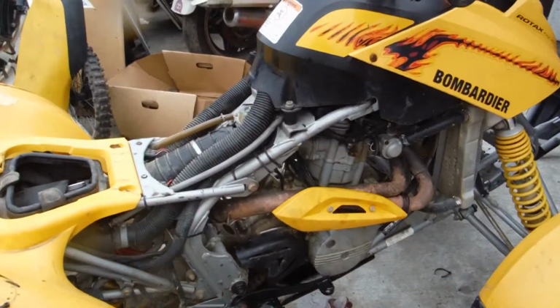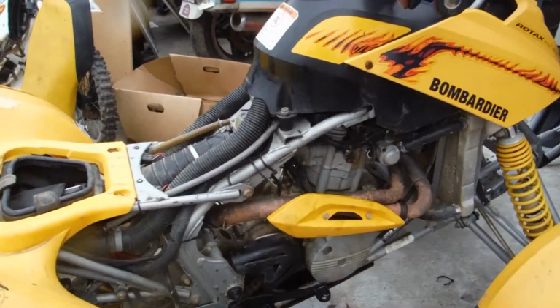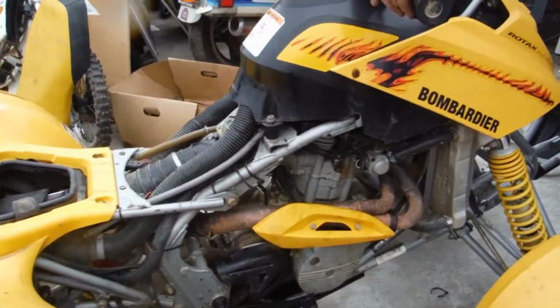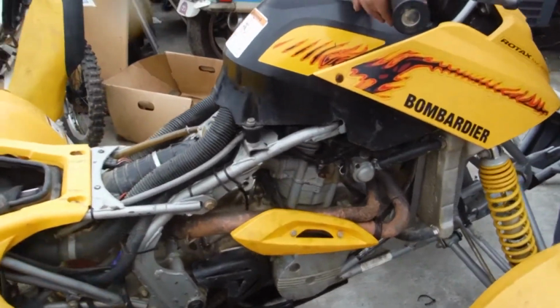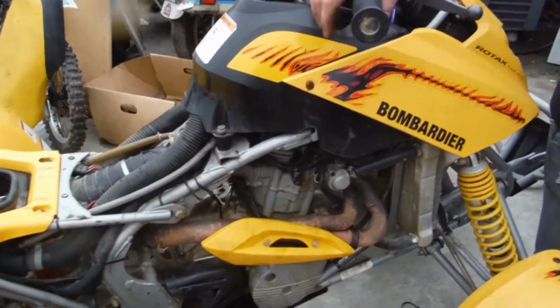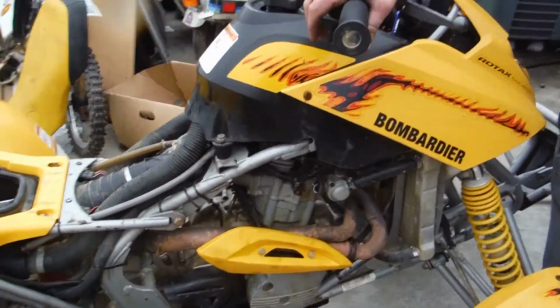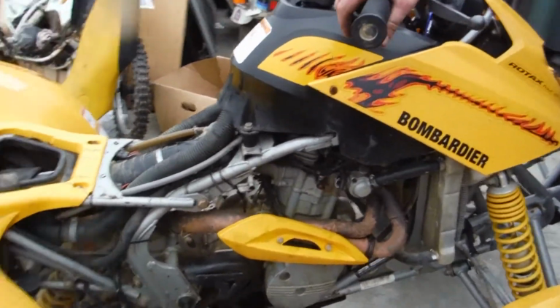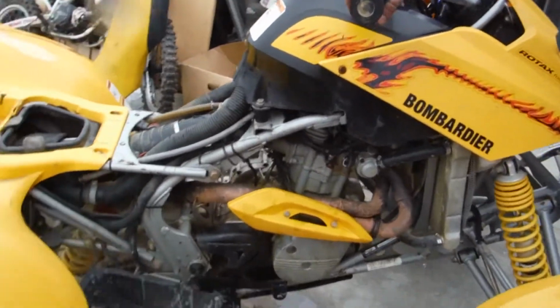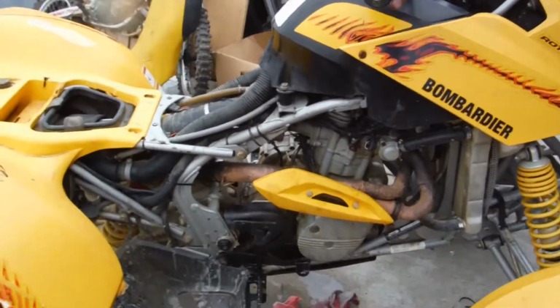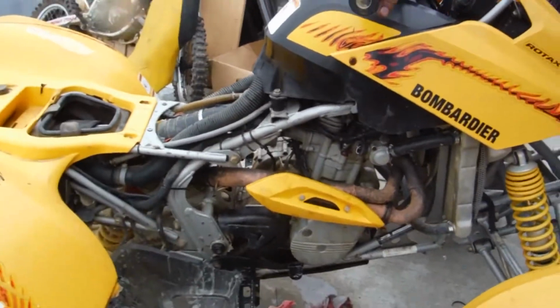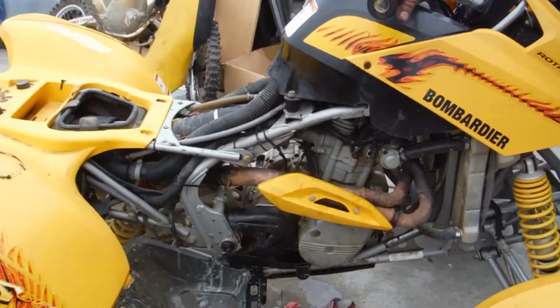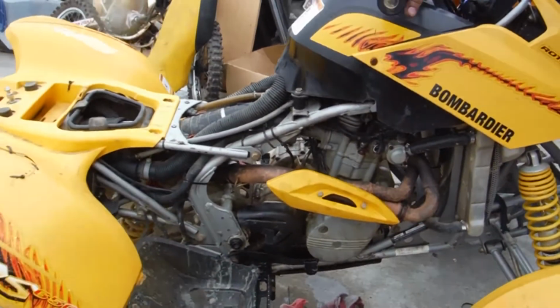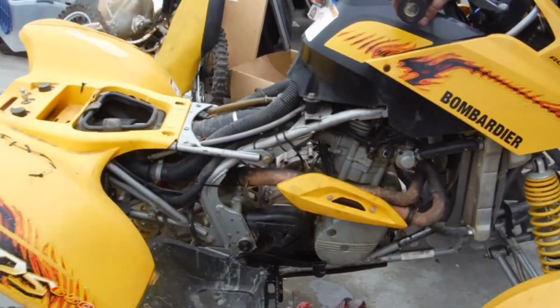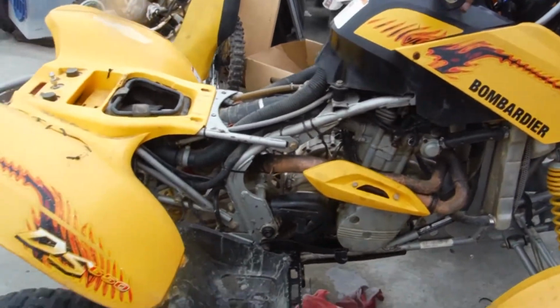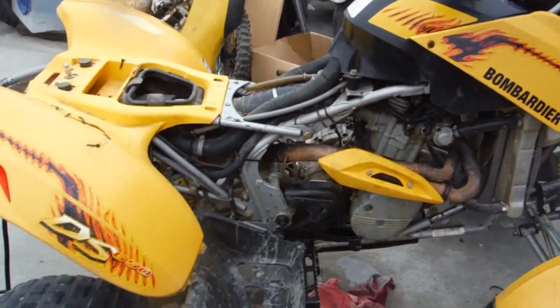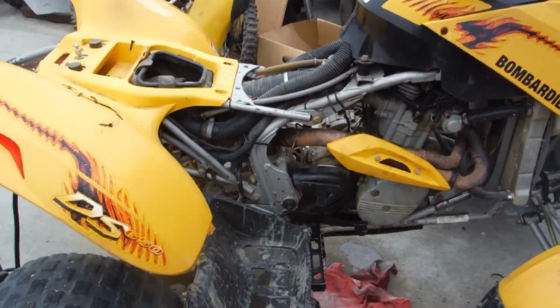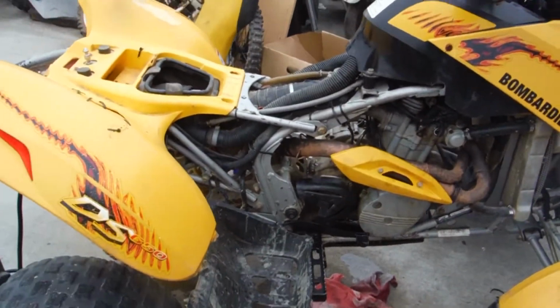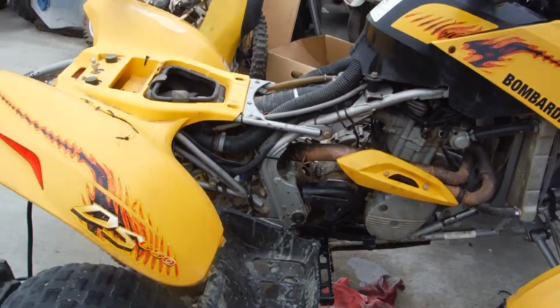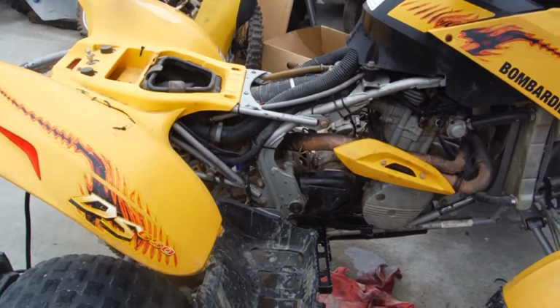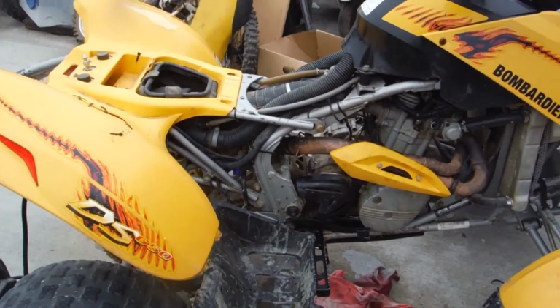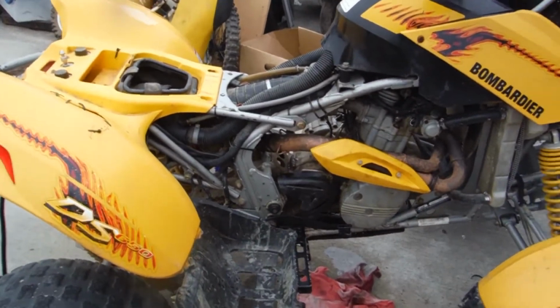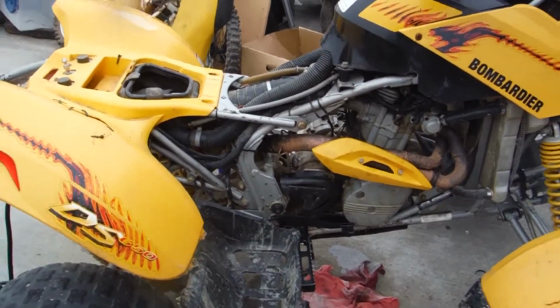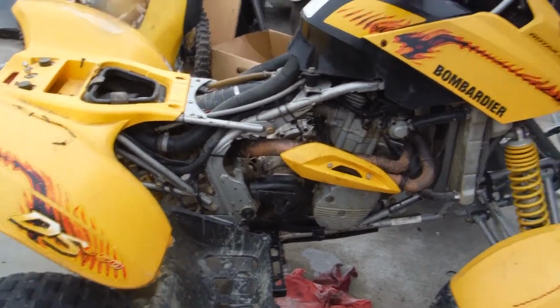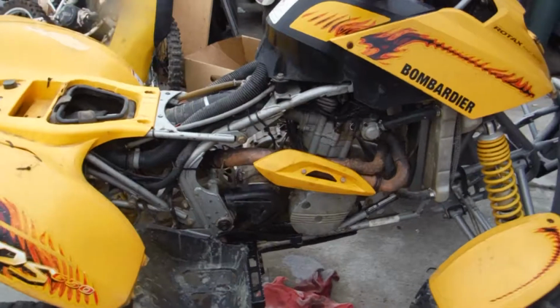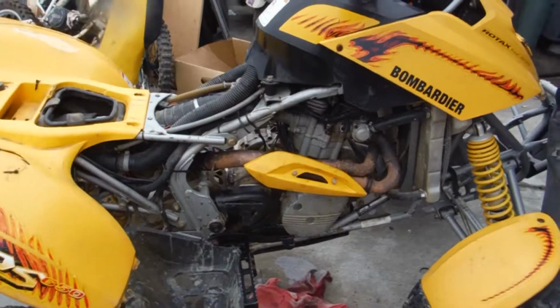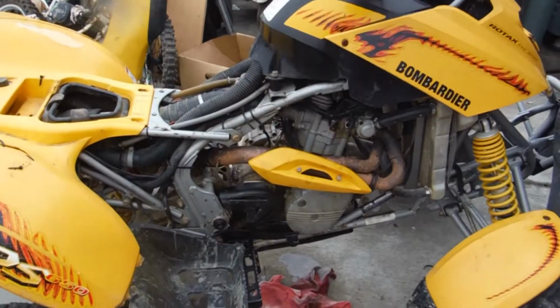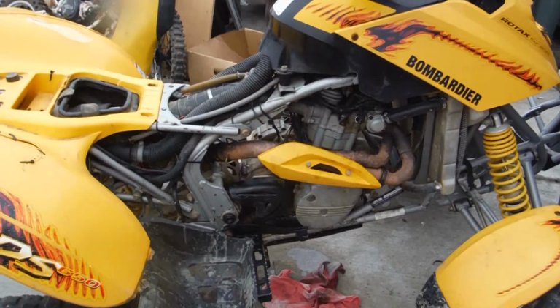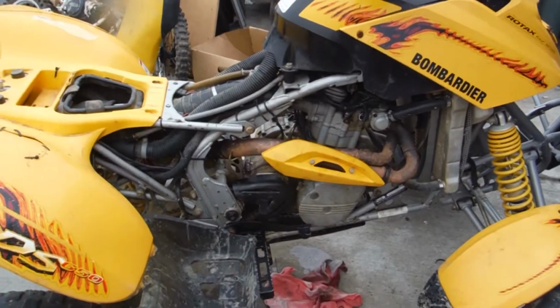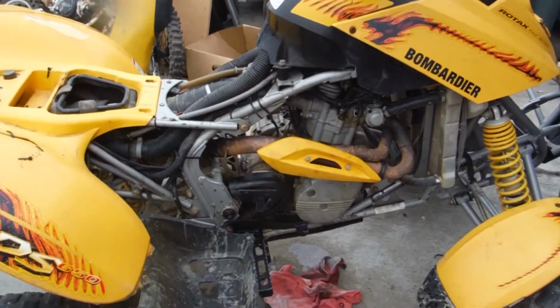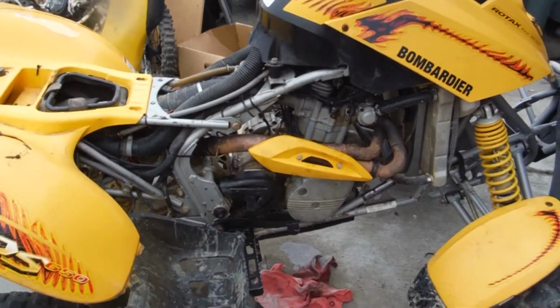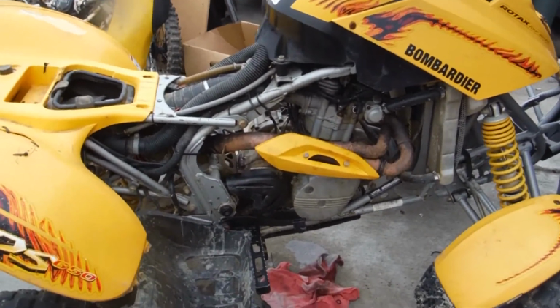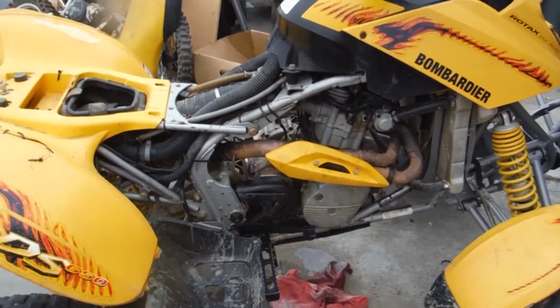If you have any parts for this bike, check us out at RS RMB Cycle Salvage.